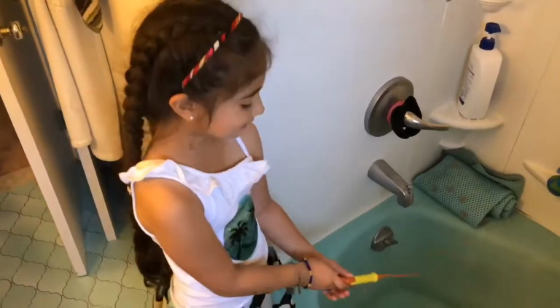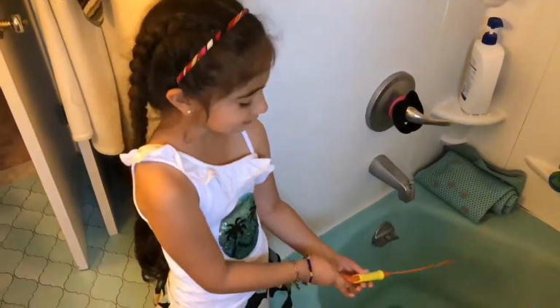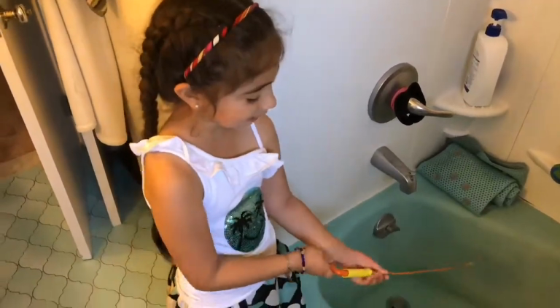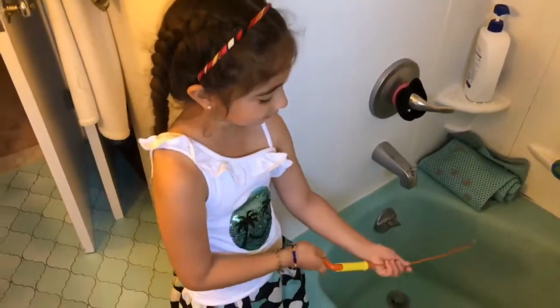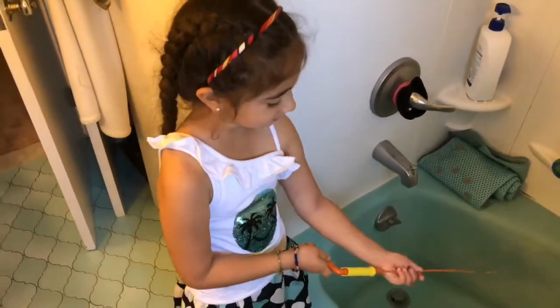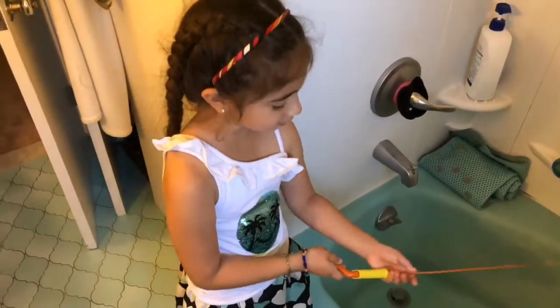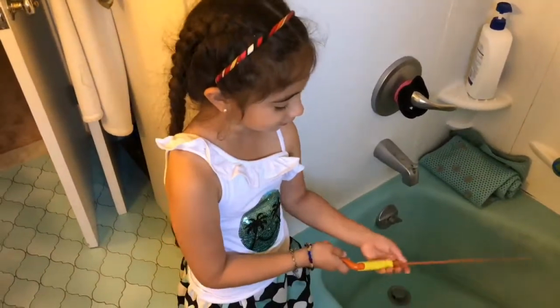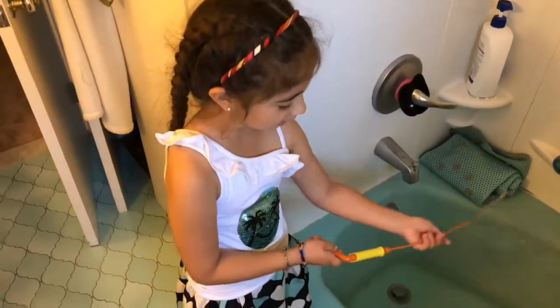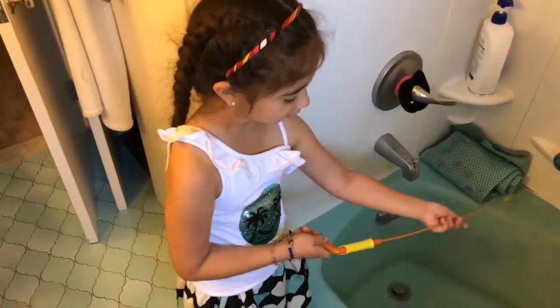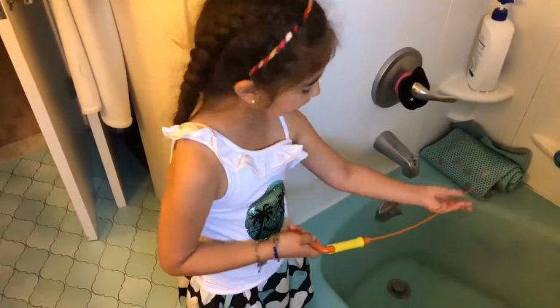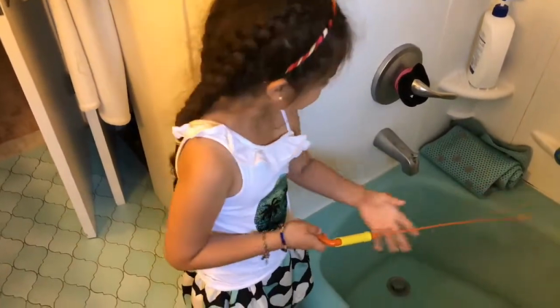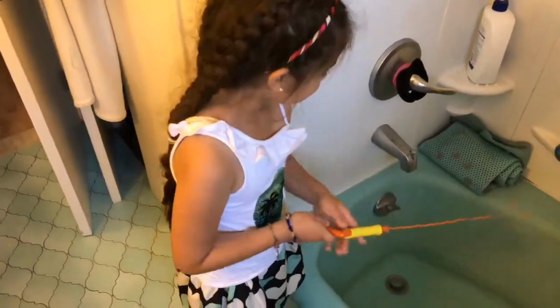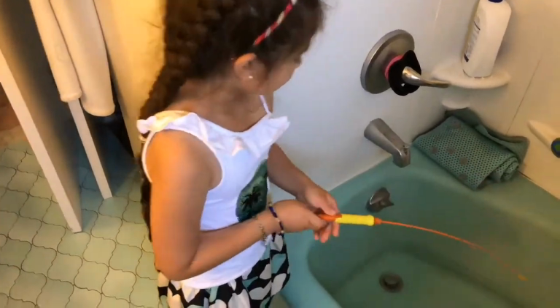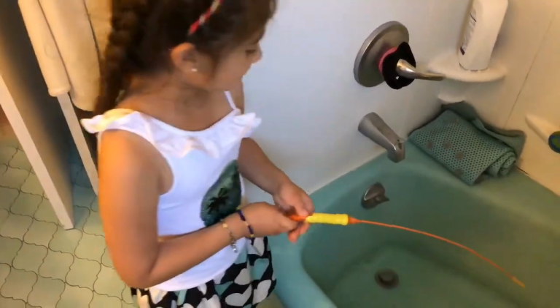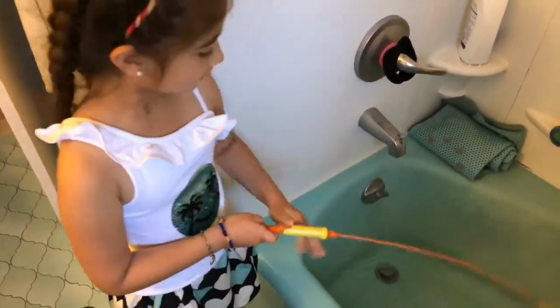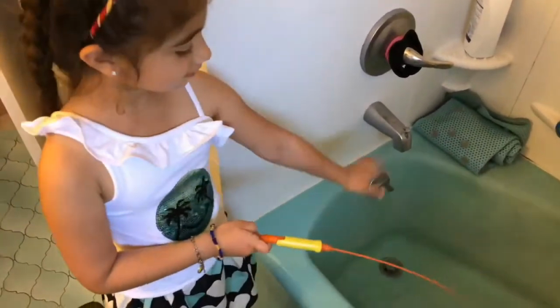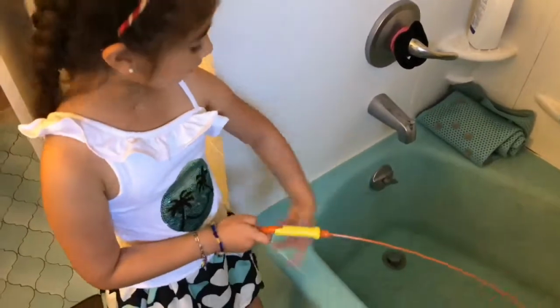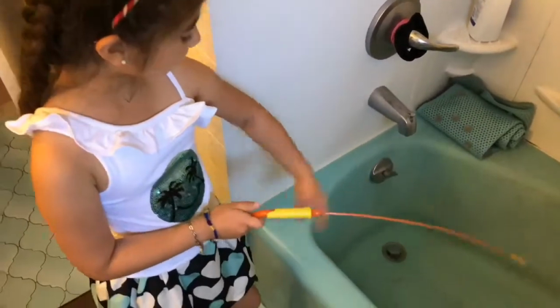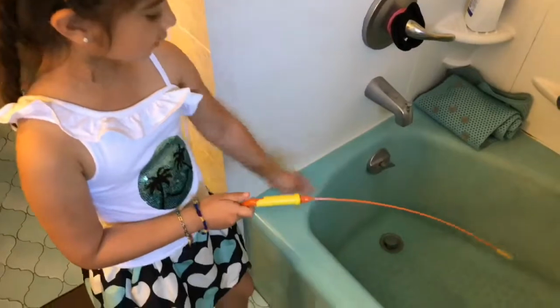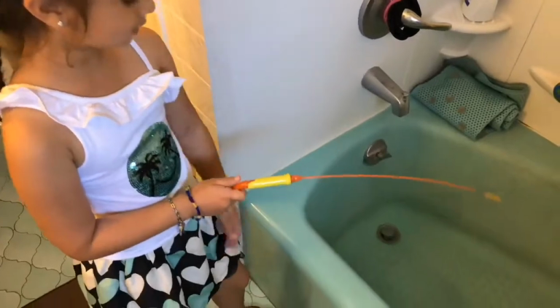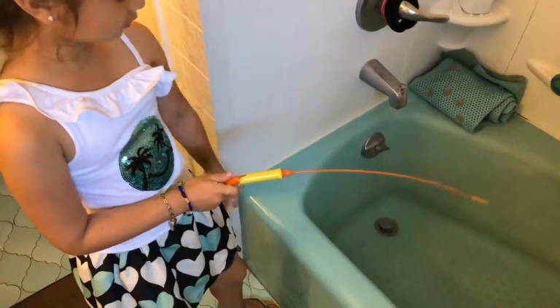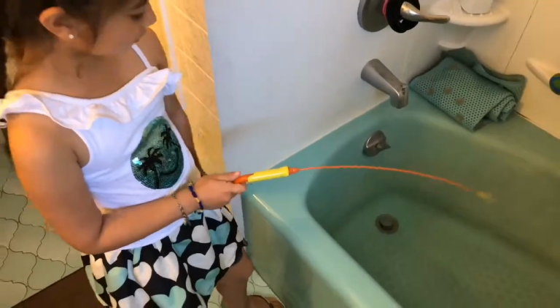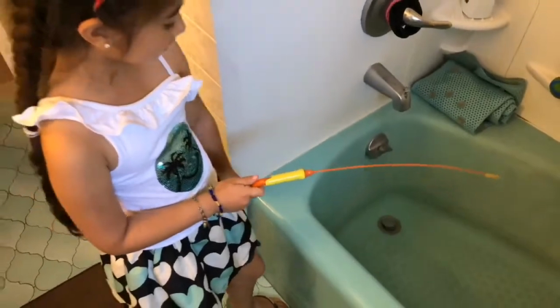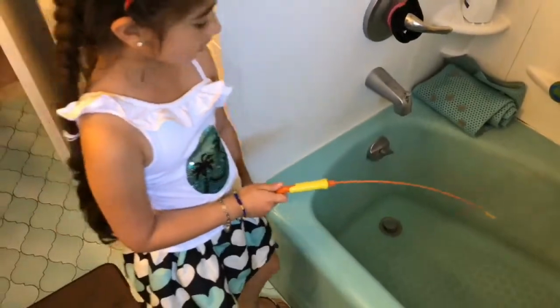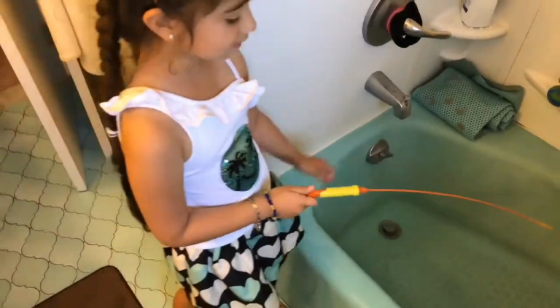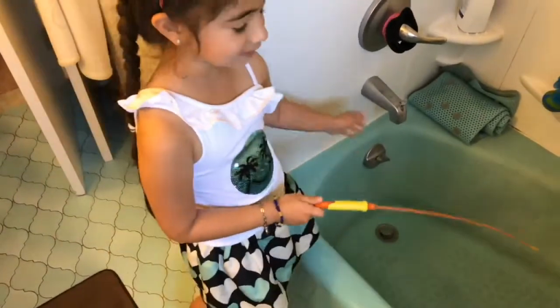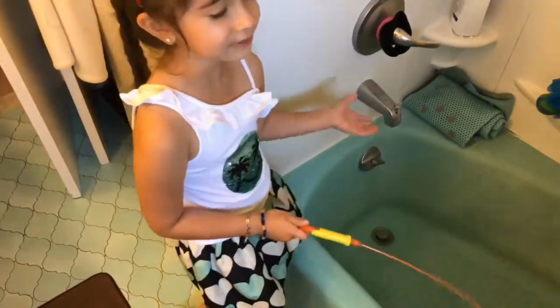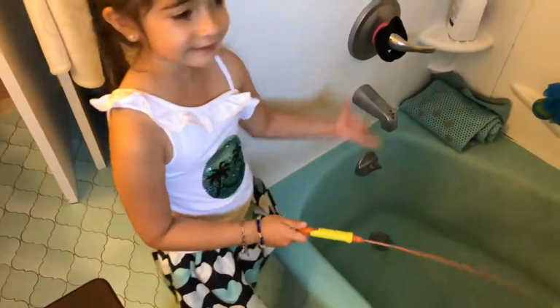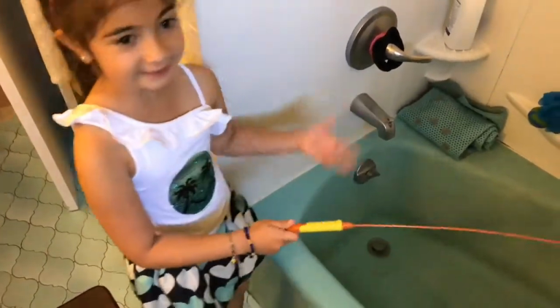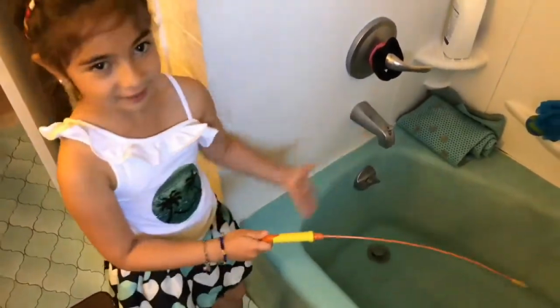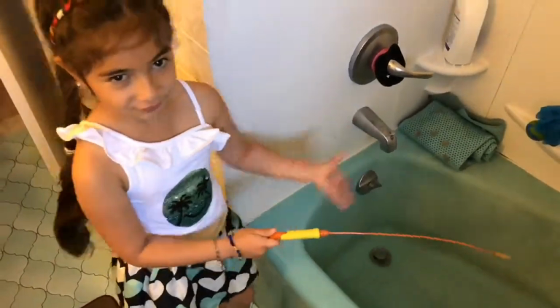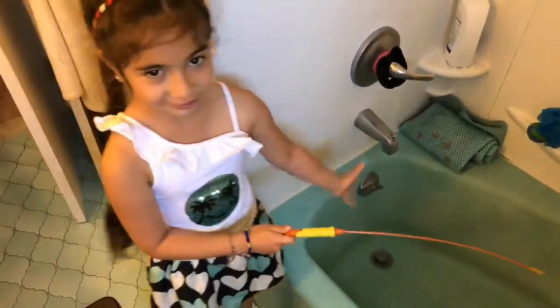This is how it's built together. And this is the tub that we're going to be using, because as you can see, it's kind of dirty.